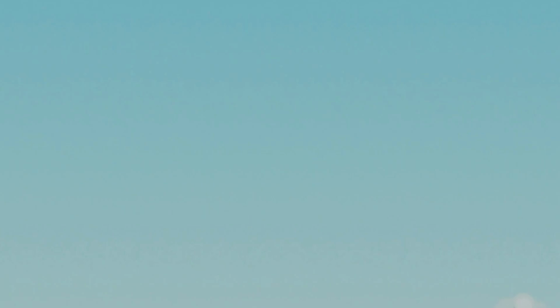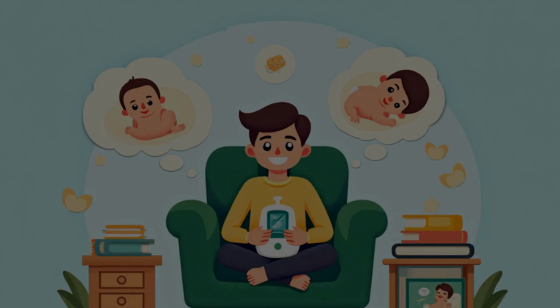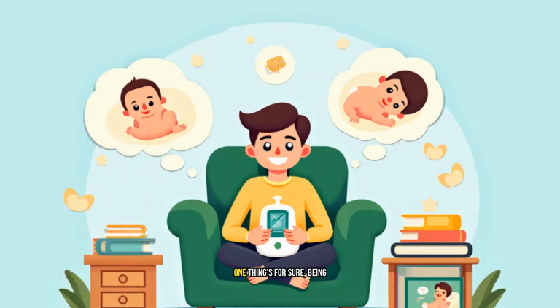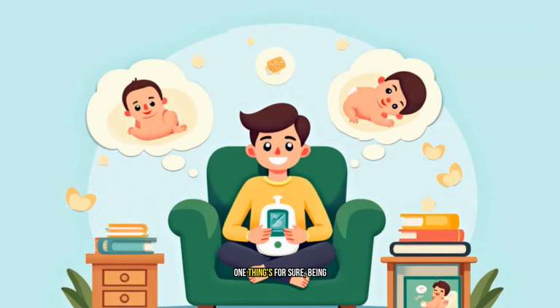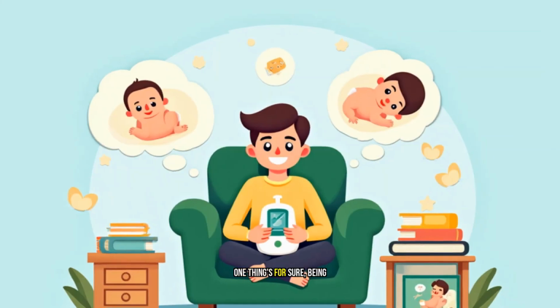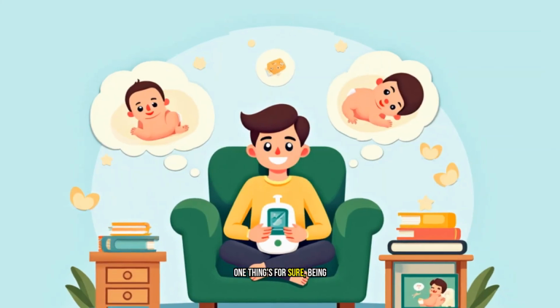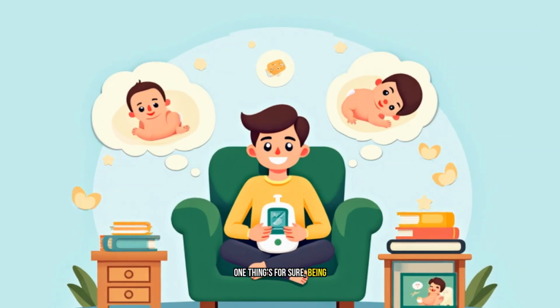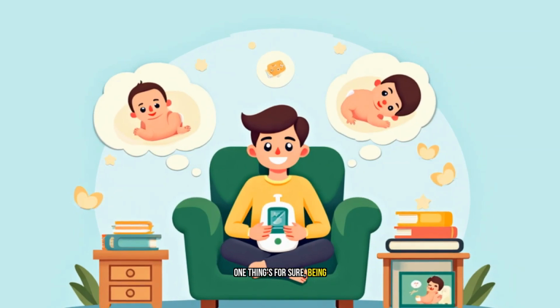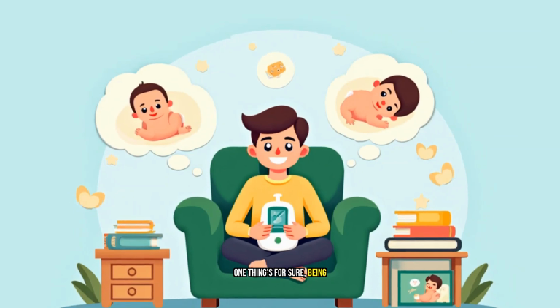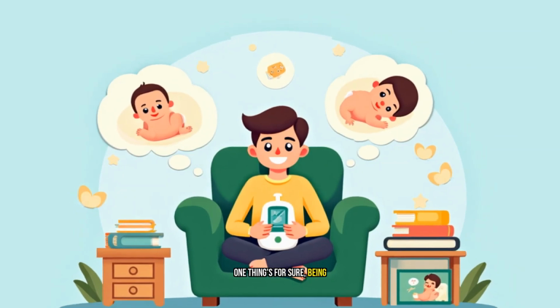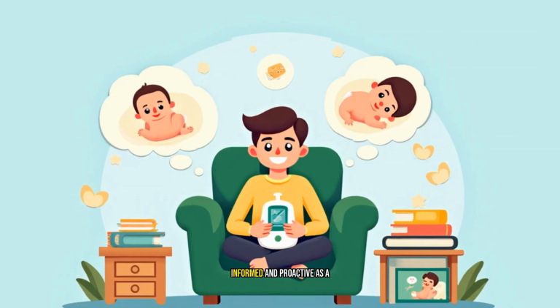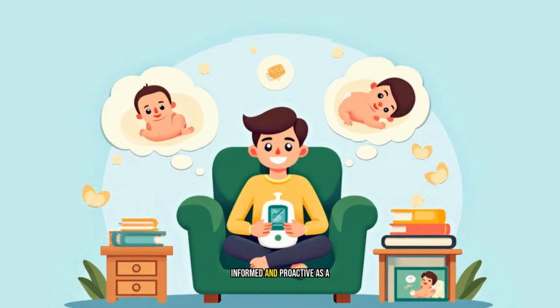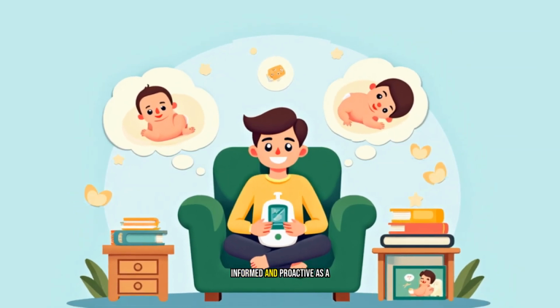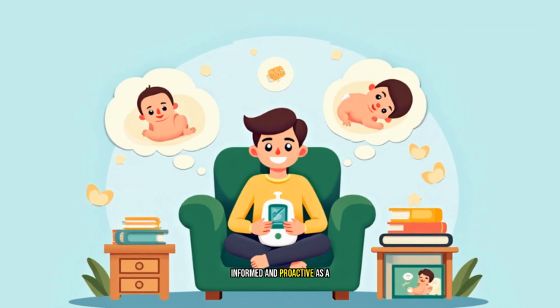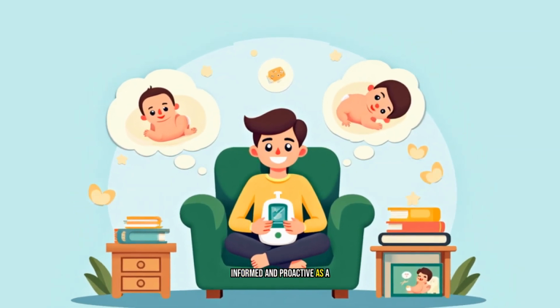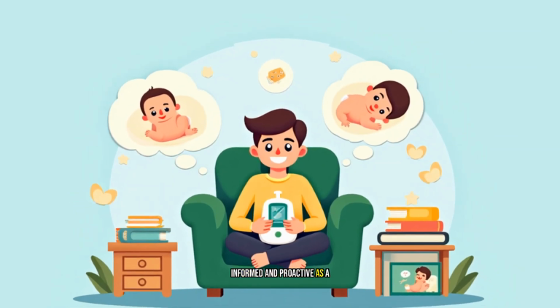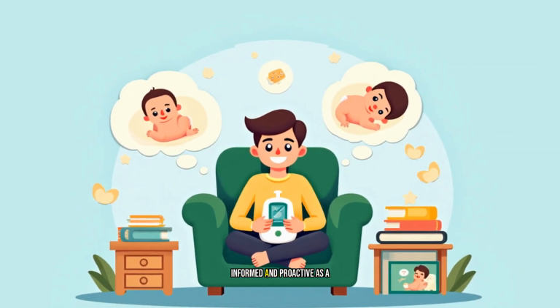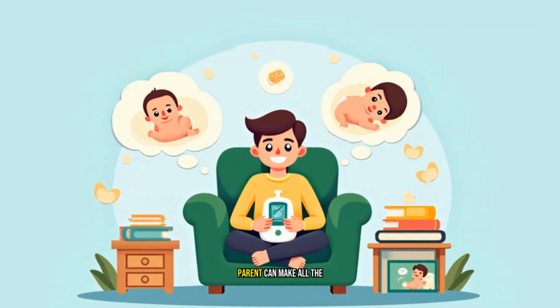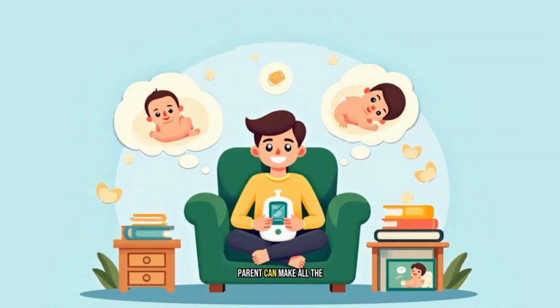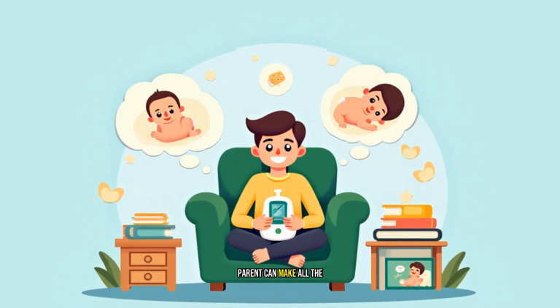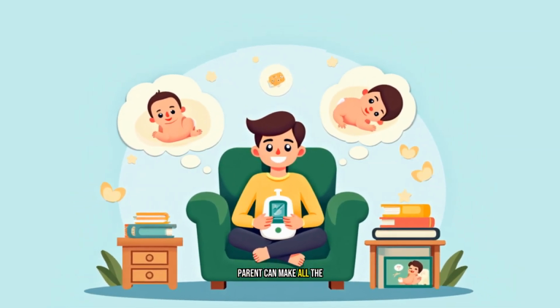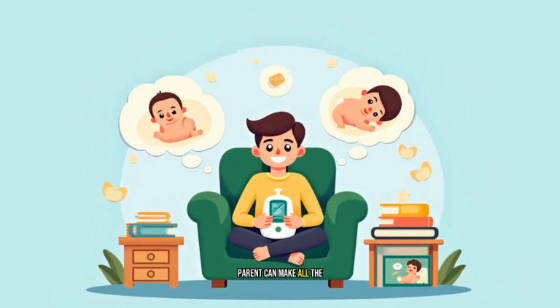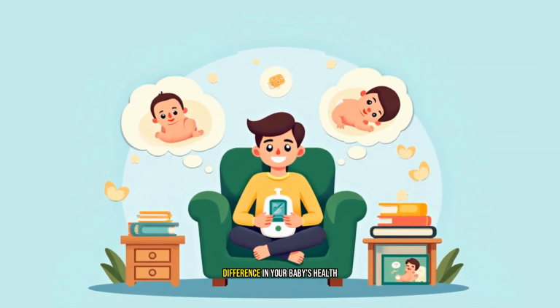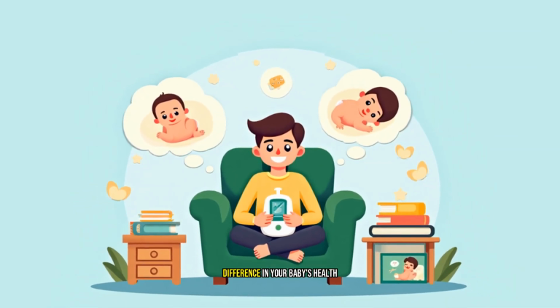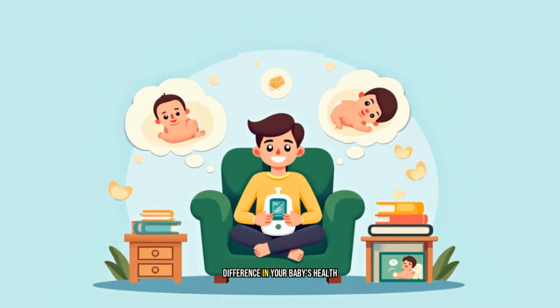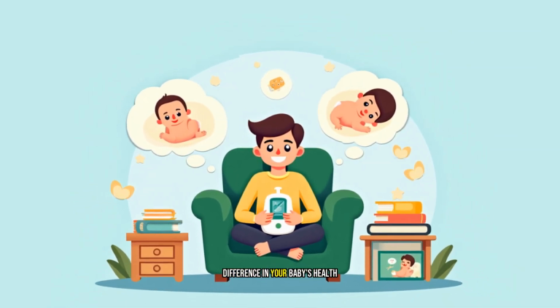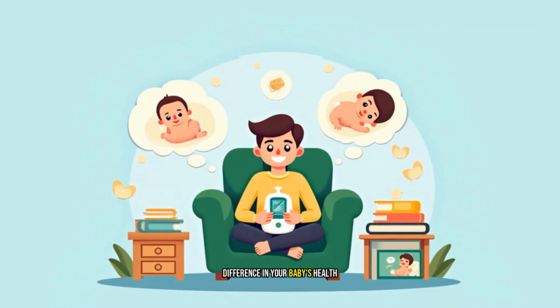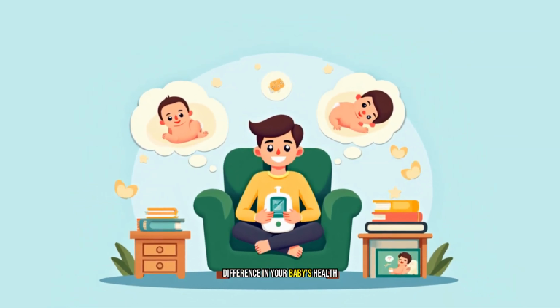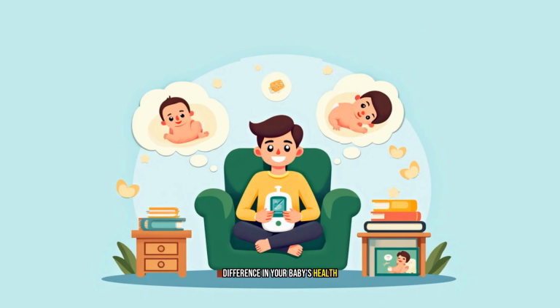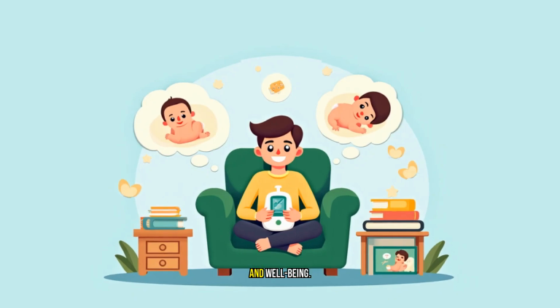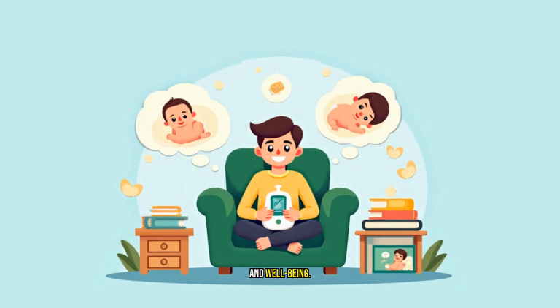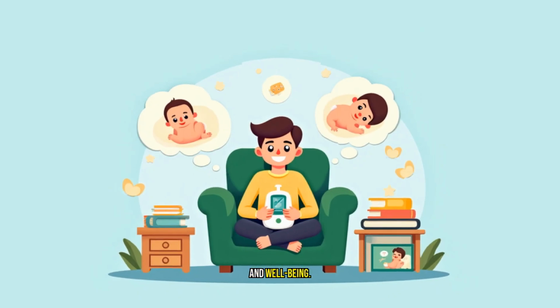One thing's for sure — being informed and proactive as a parent can make all the difference in your baby's health and well-being.